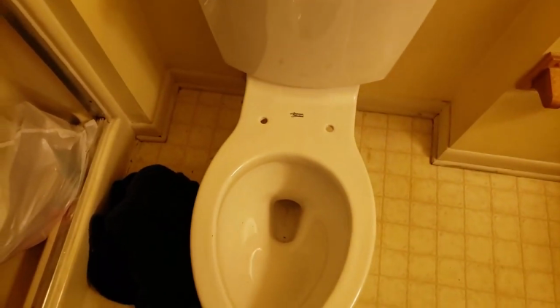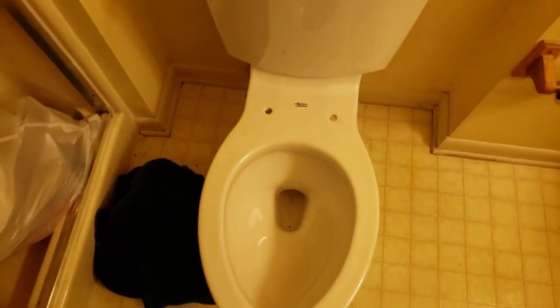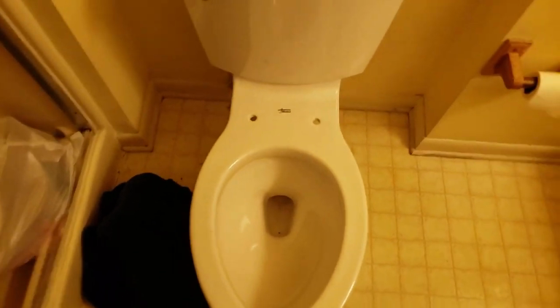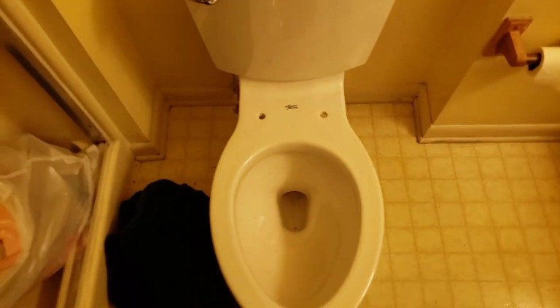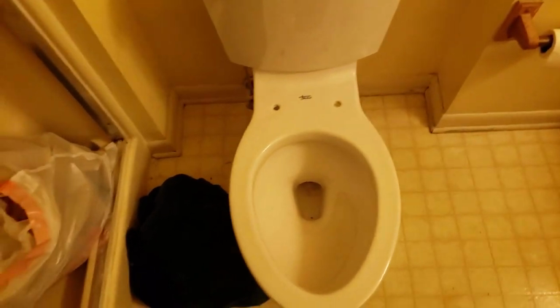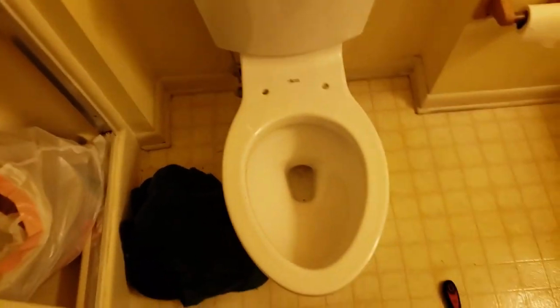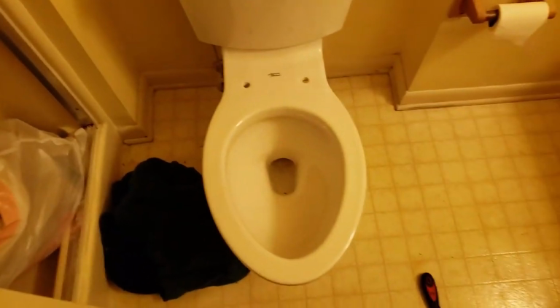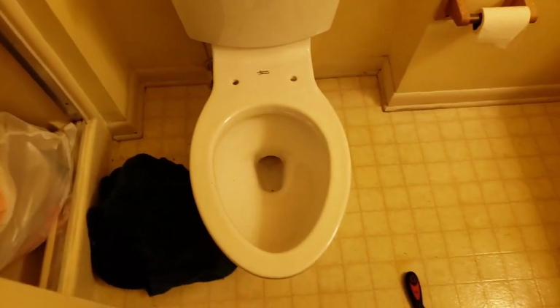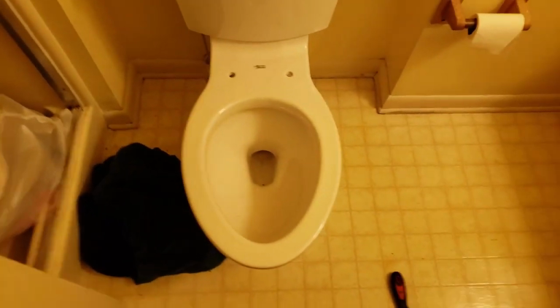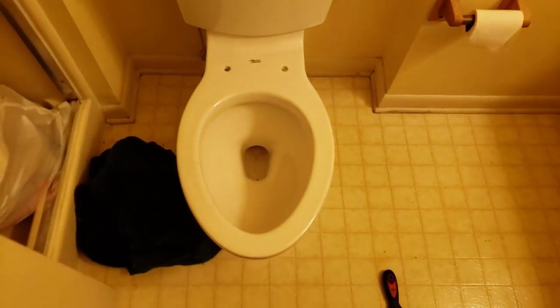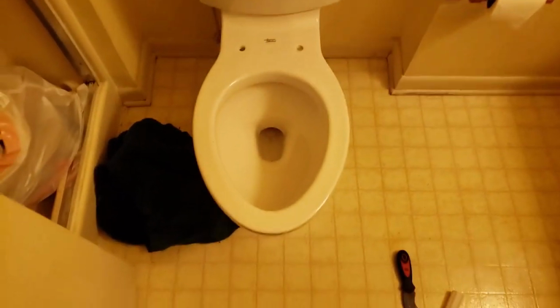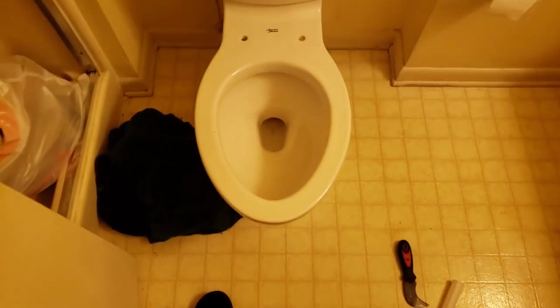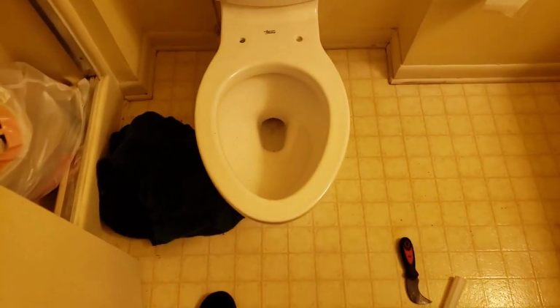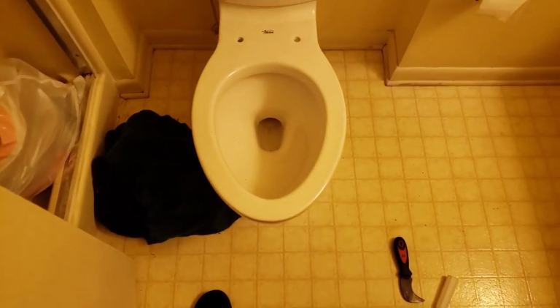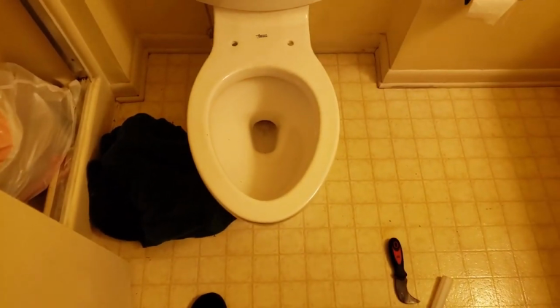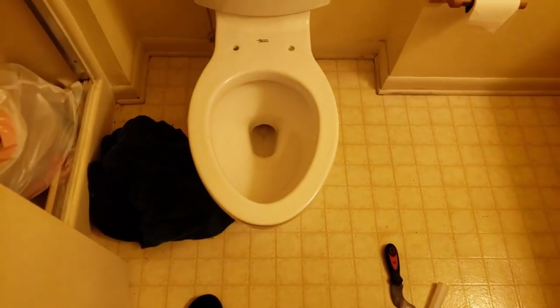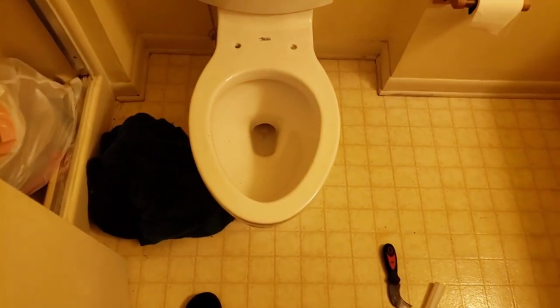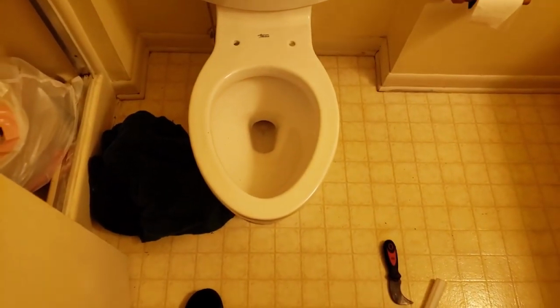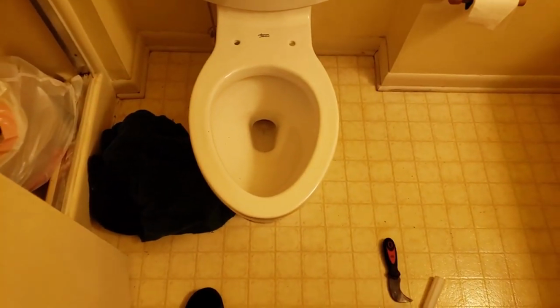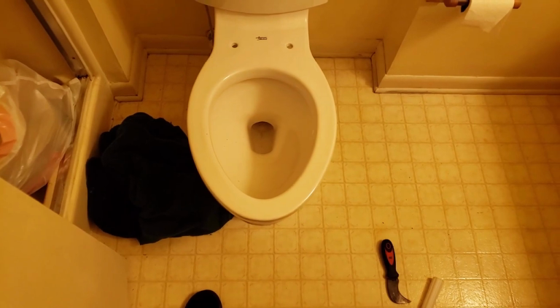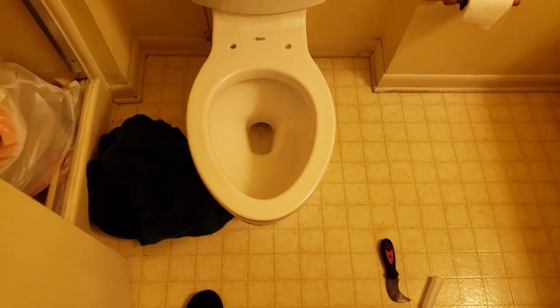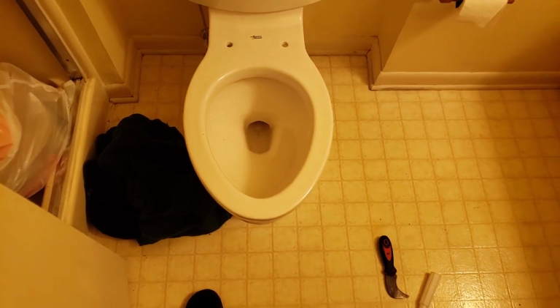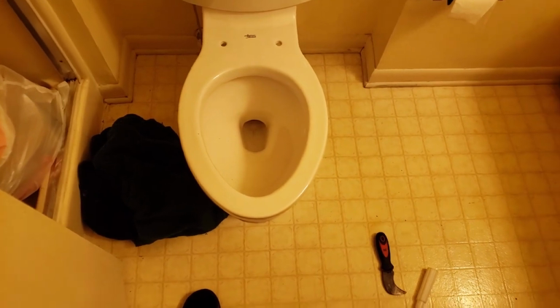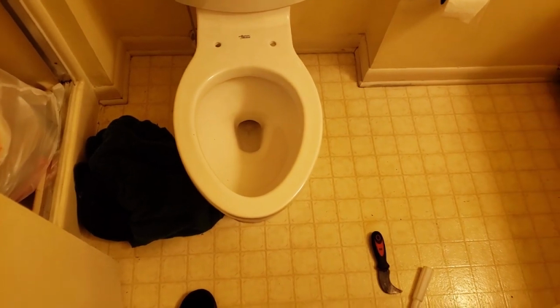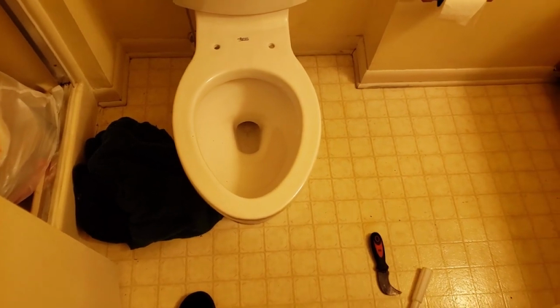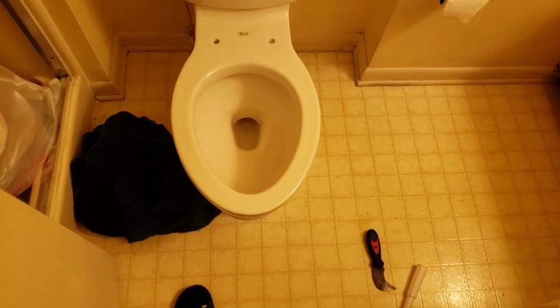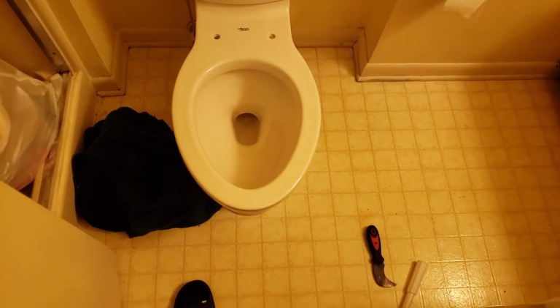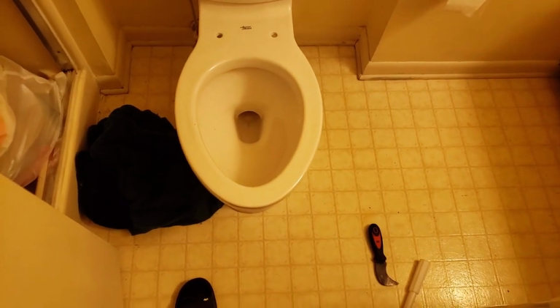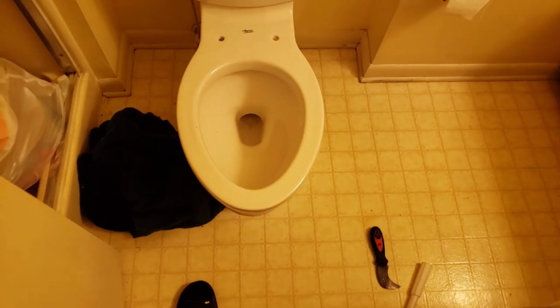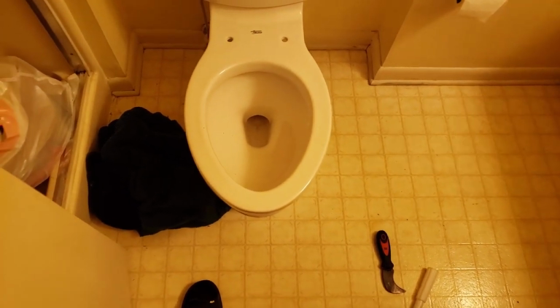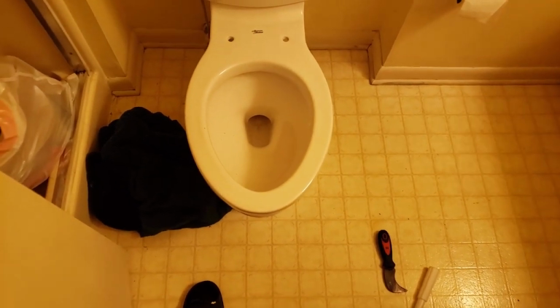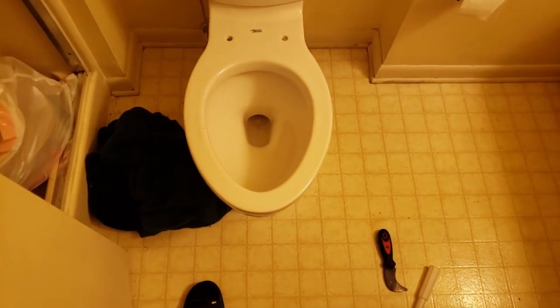I'll show y'all the flush when it's all said and done, and do our good leak checks.